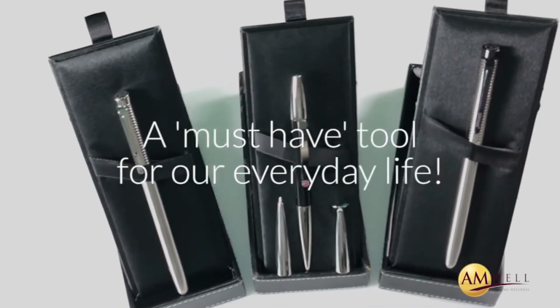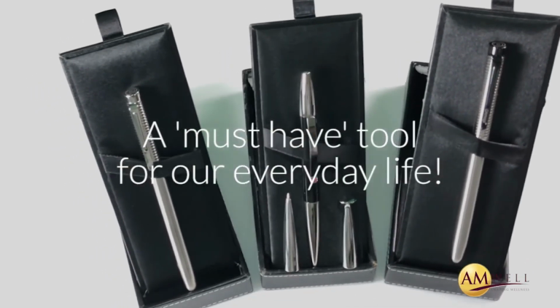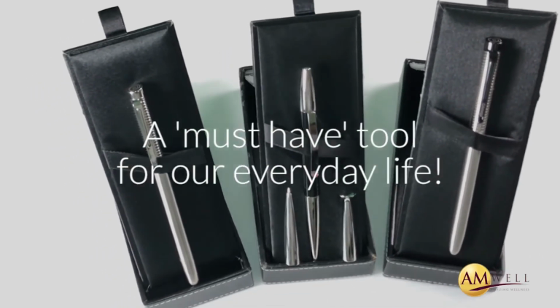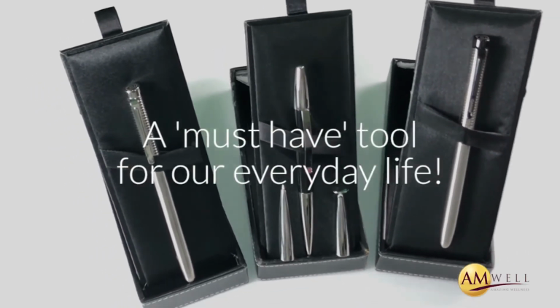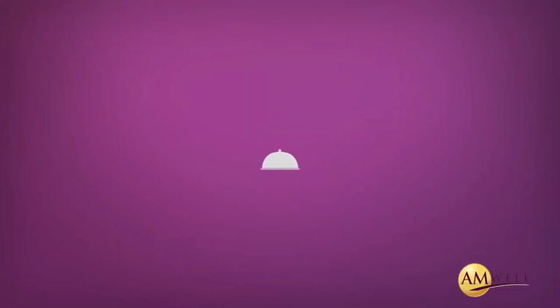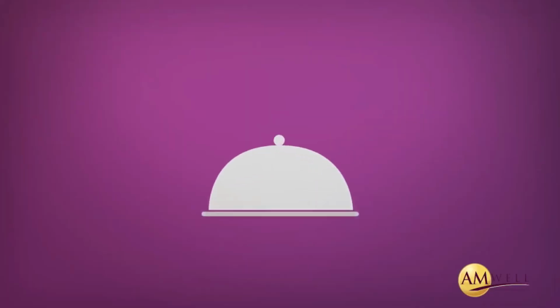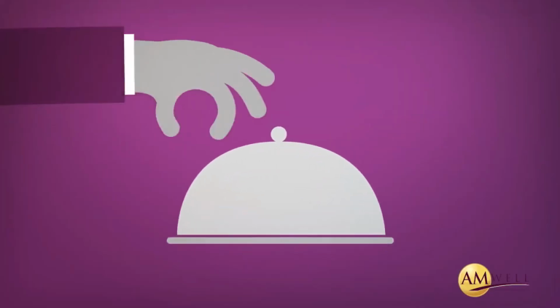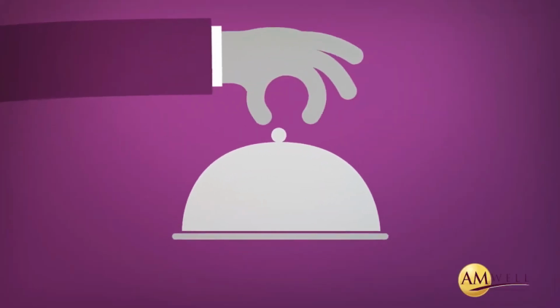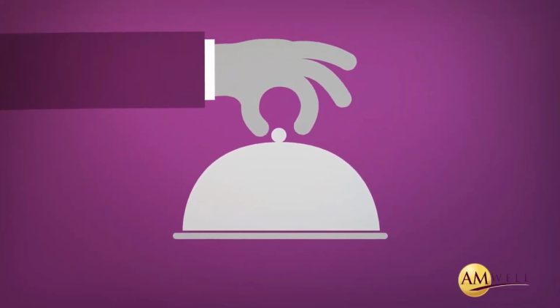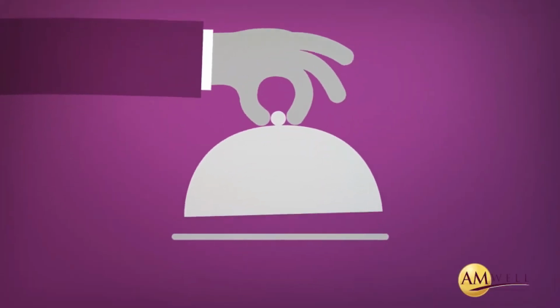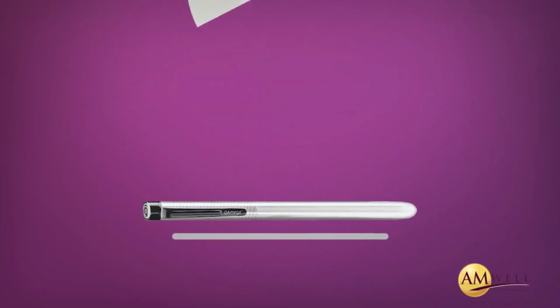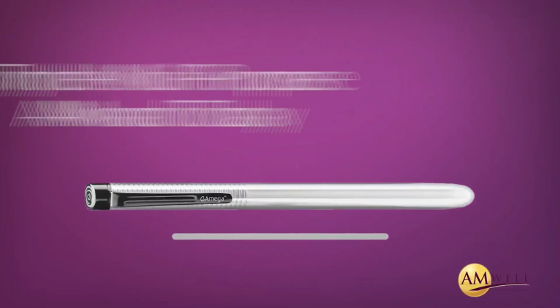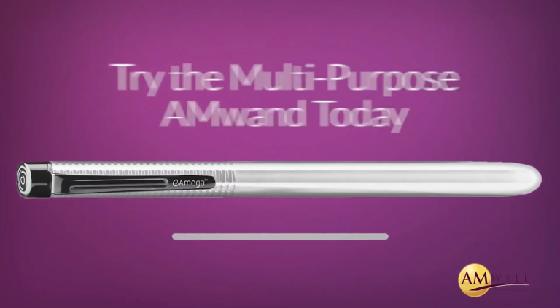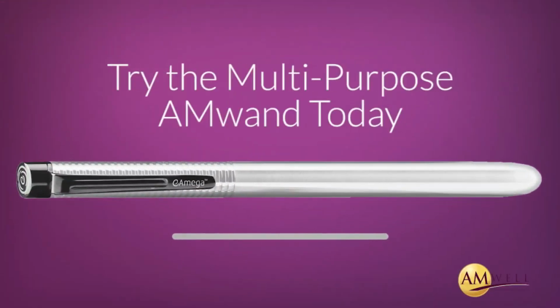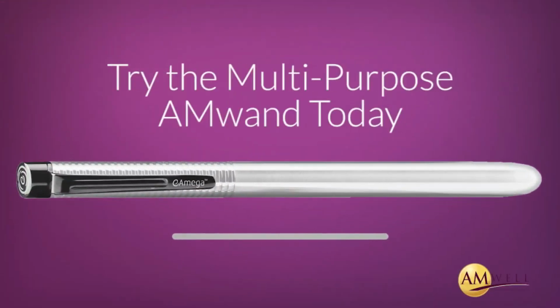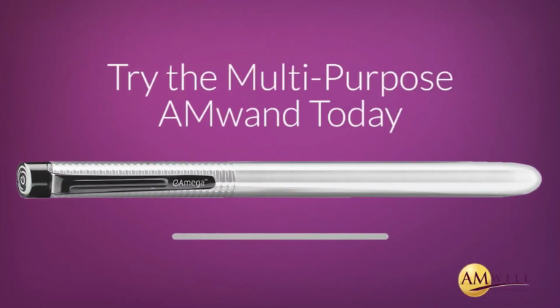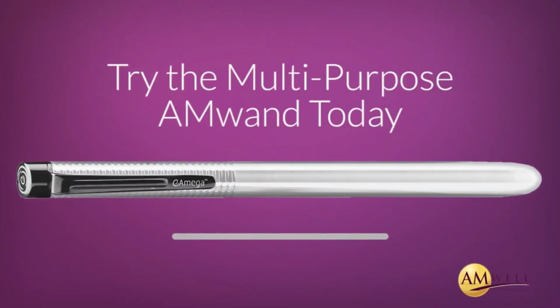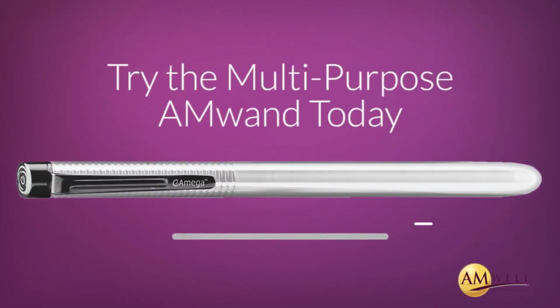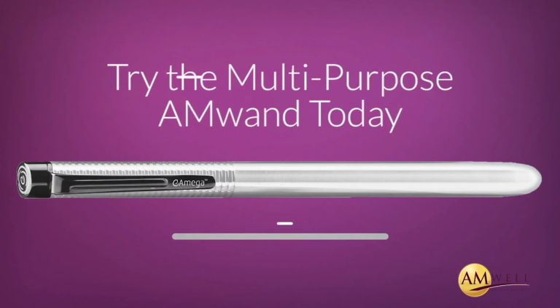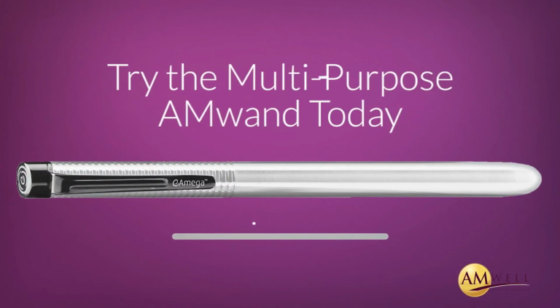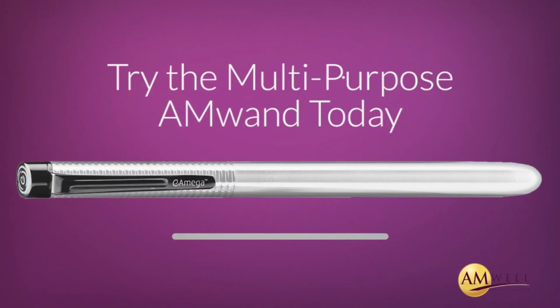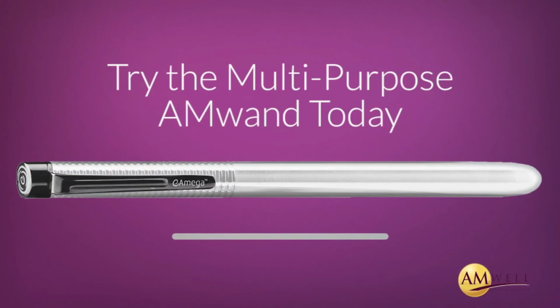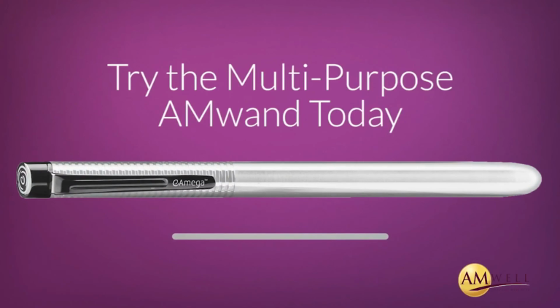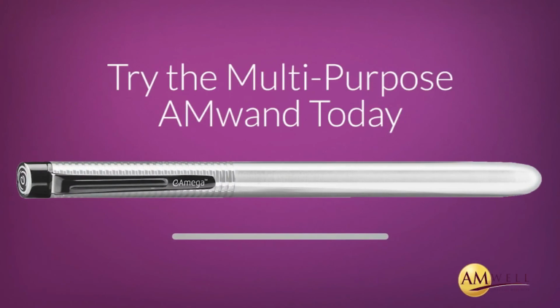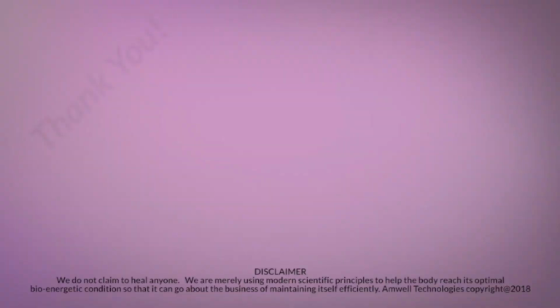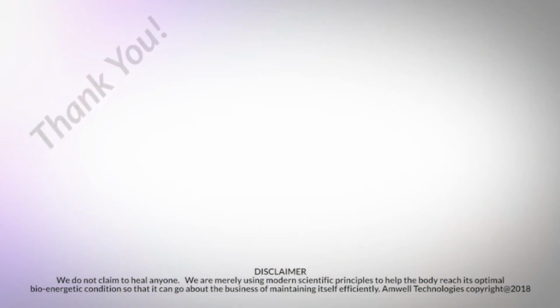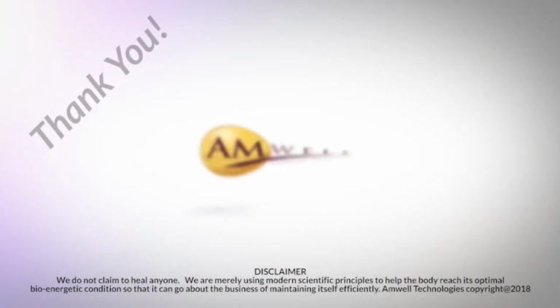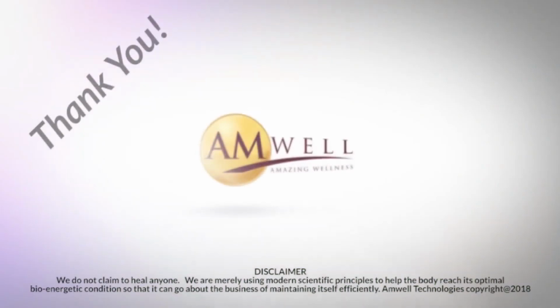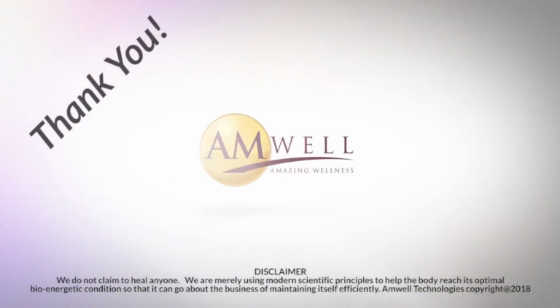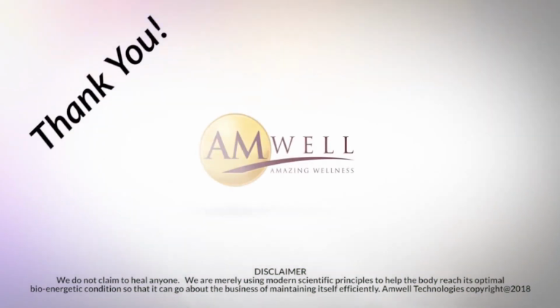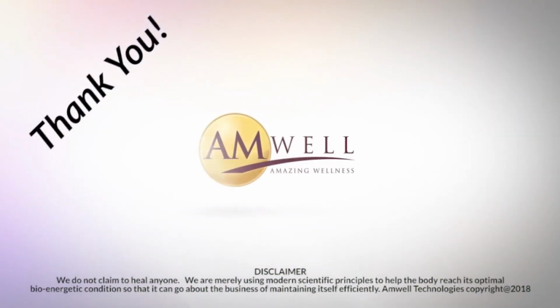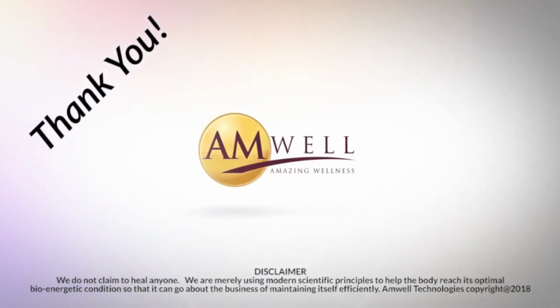Try the multi-purpose AmWand today. Thank you.